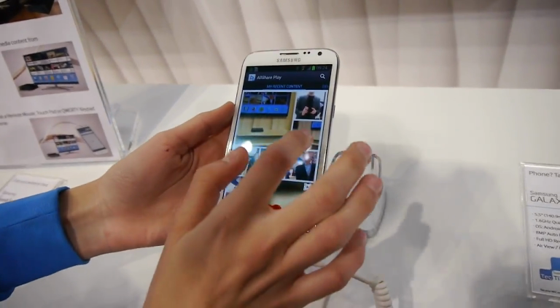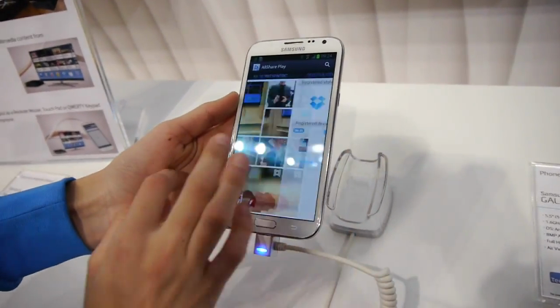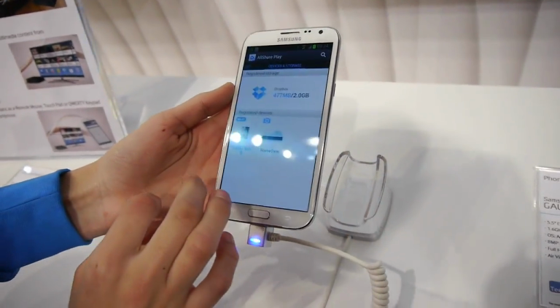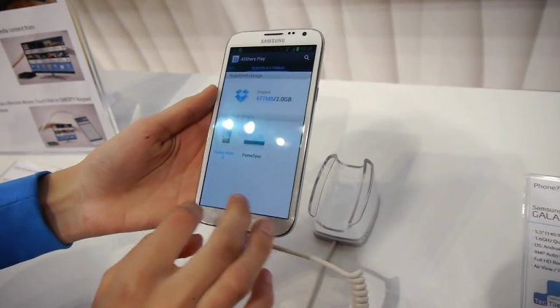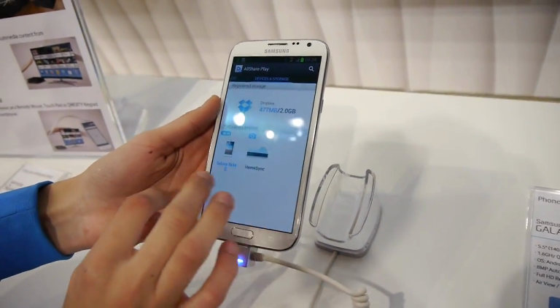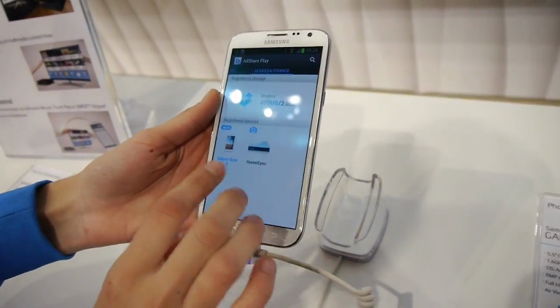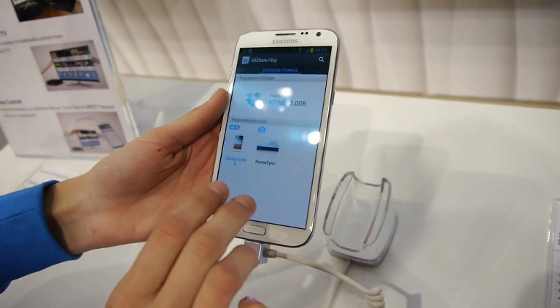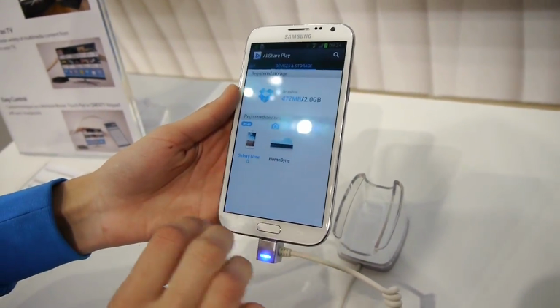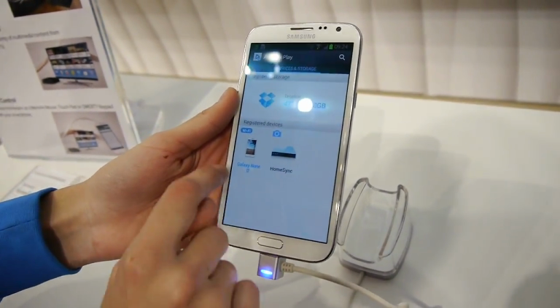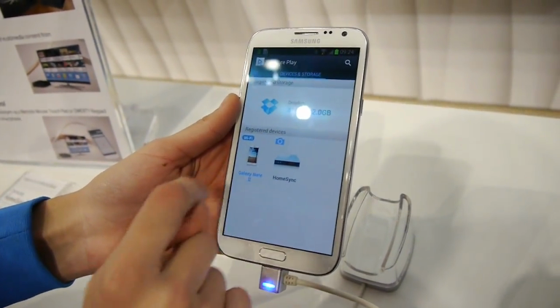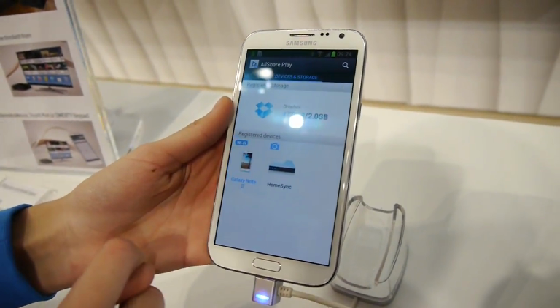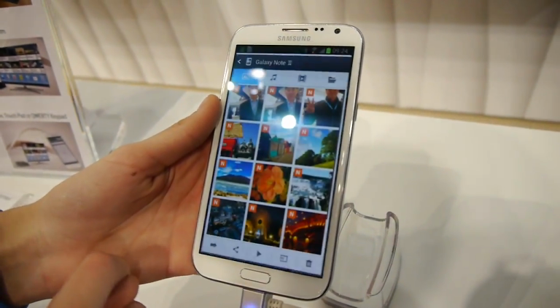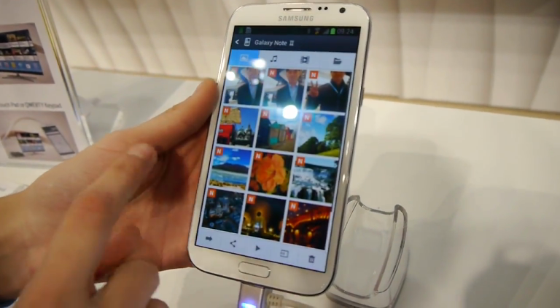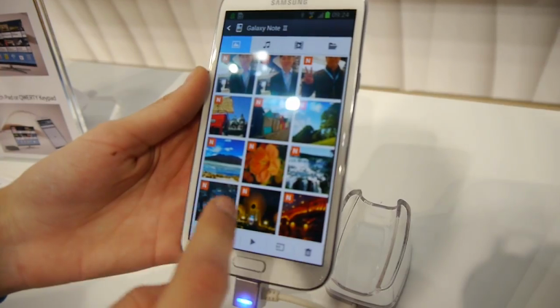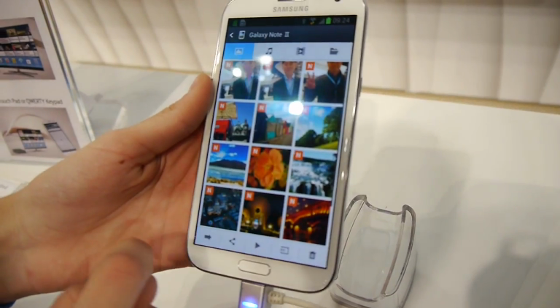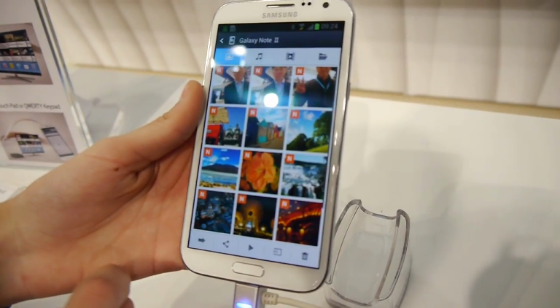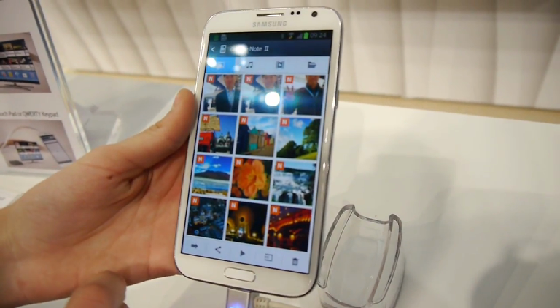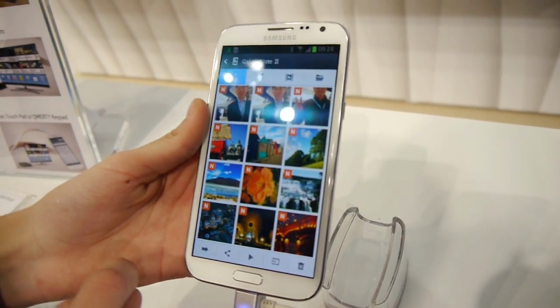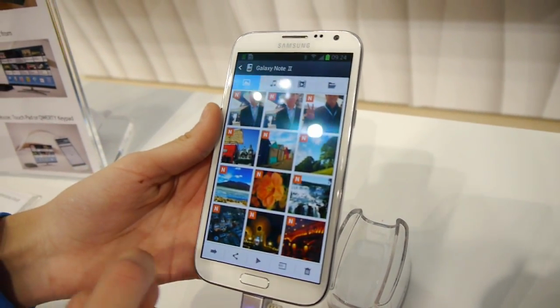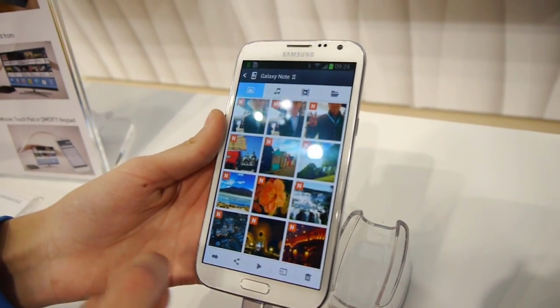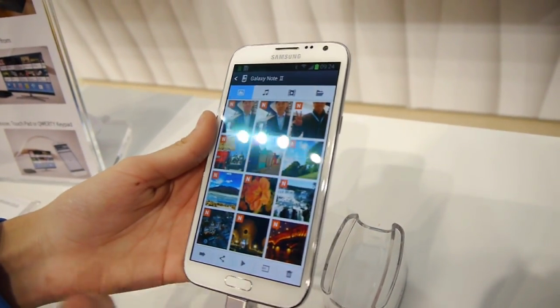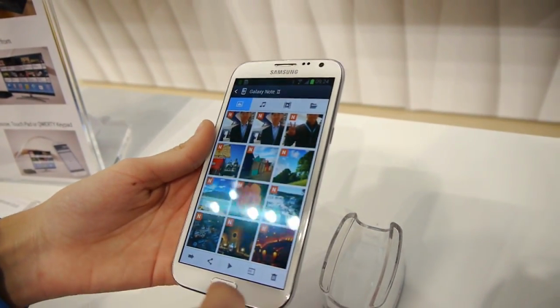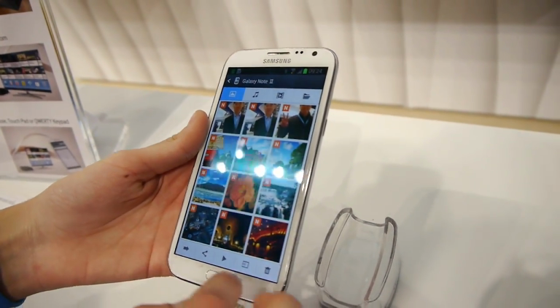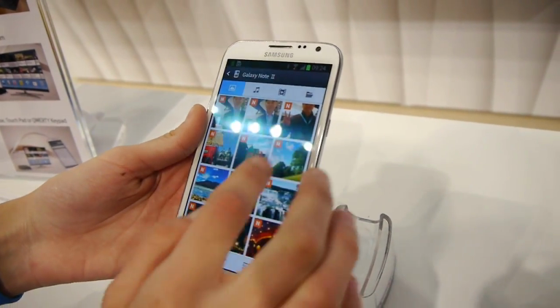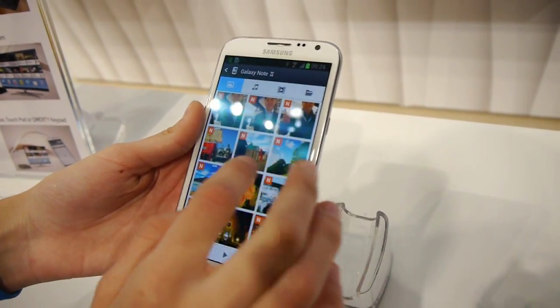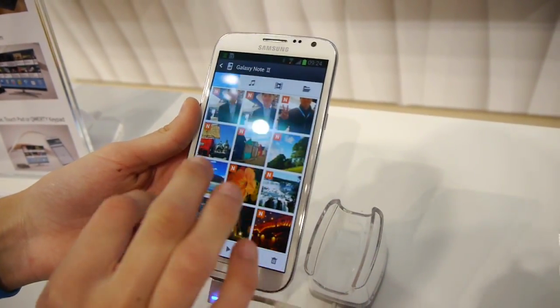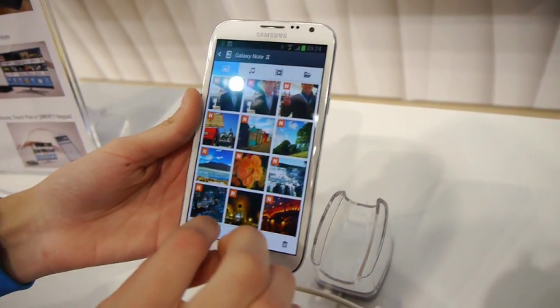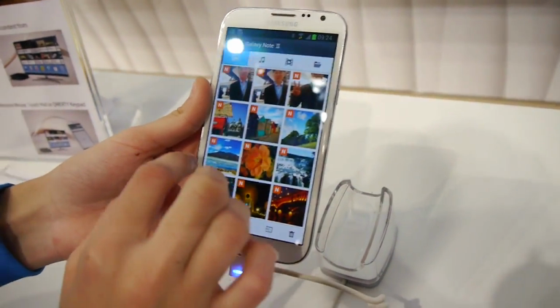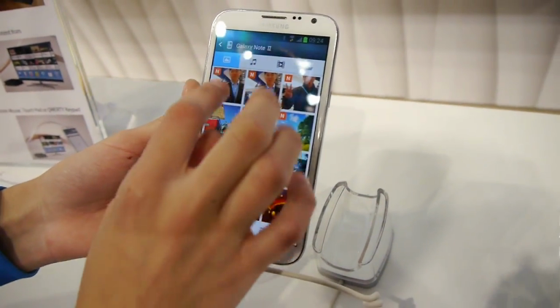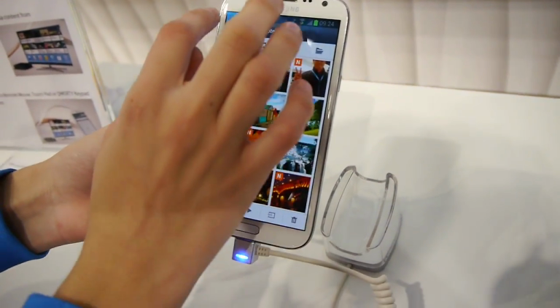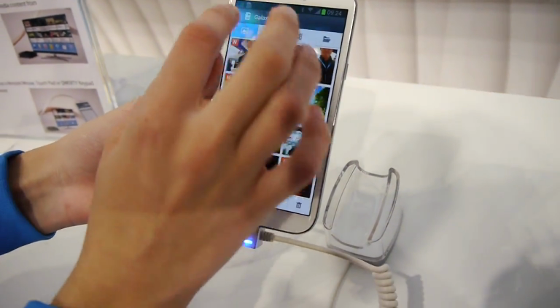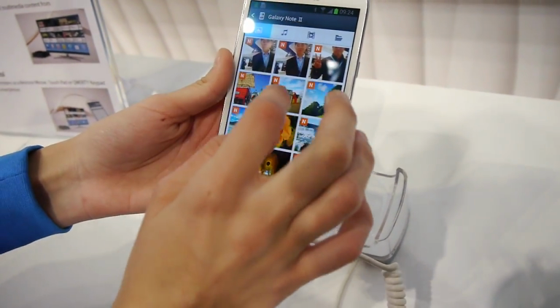You can see here the two — the mobile and the HomeSync. Here we can see the photos.